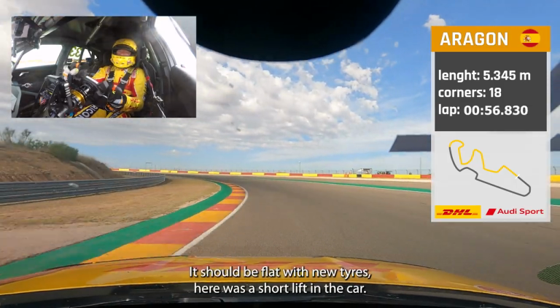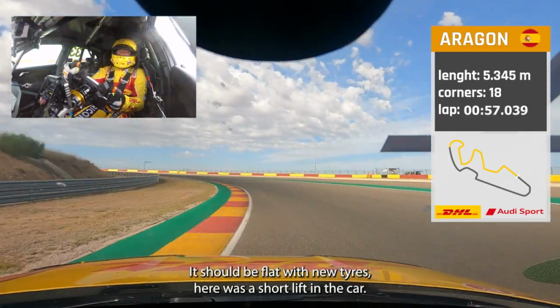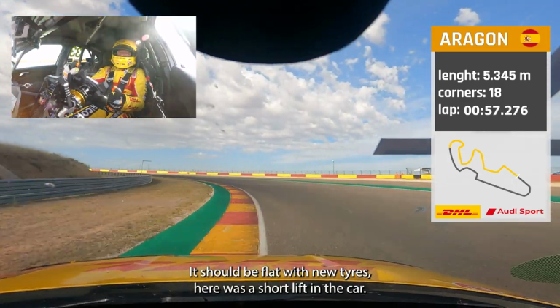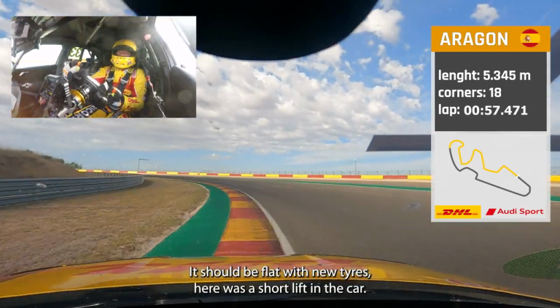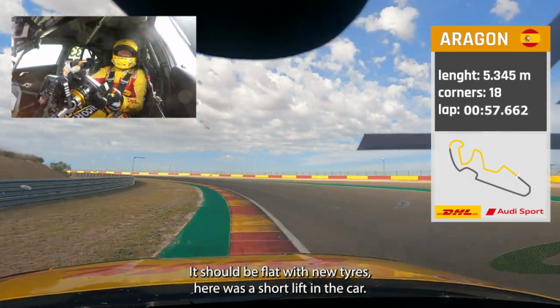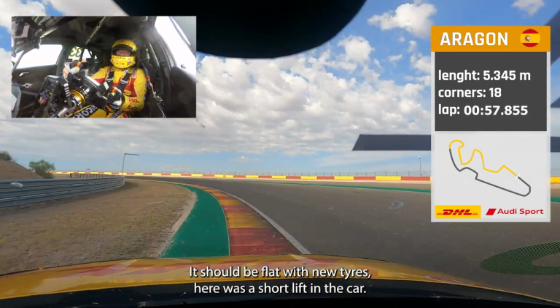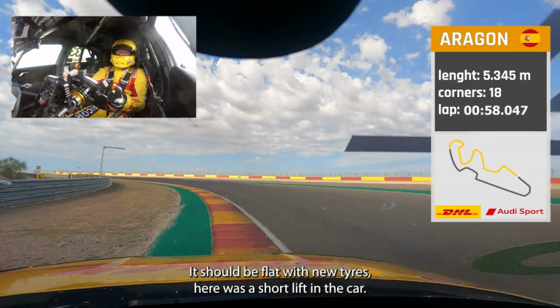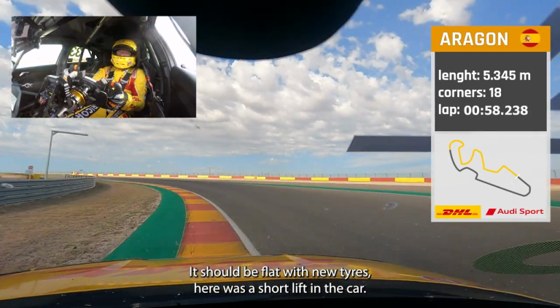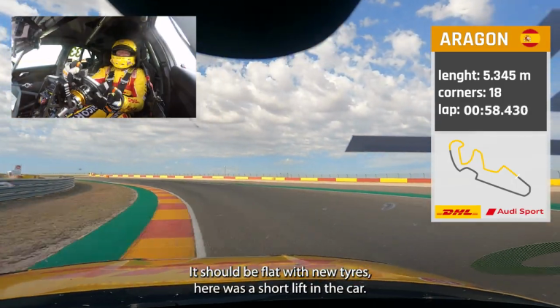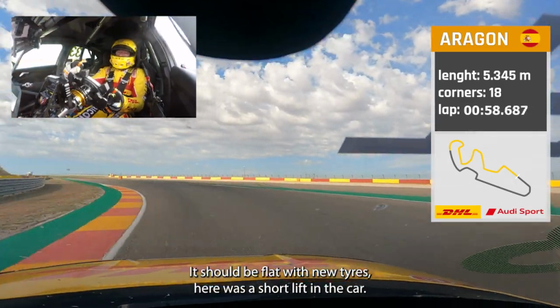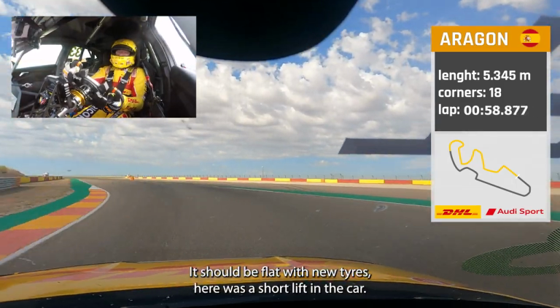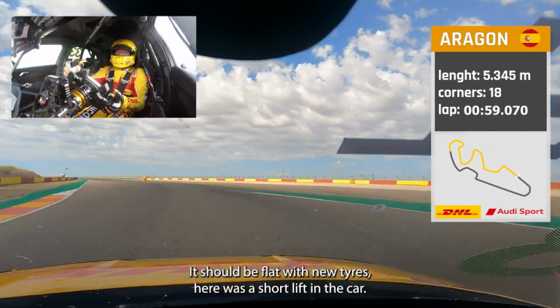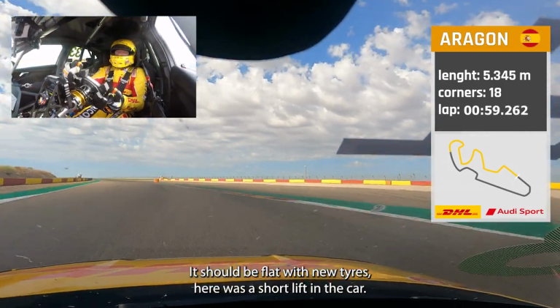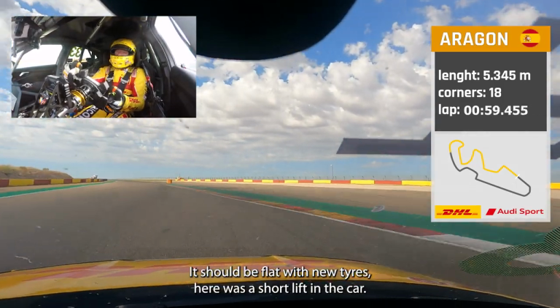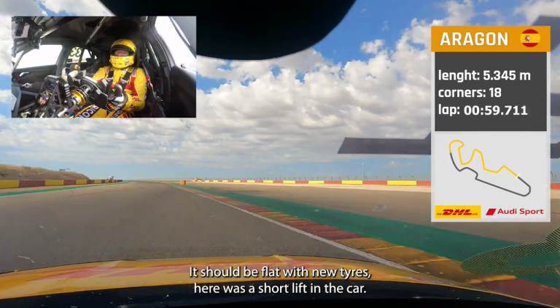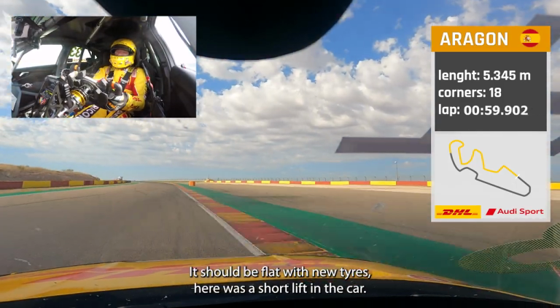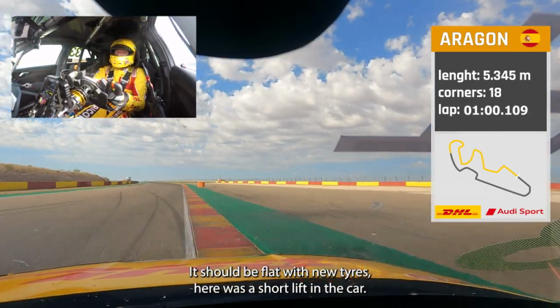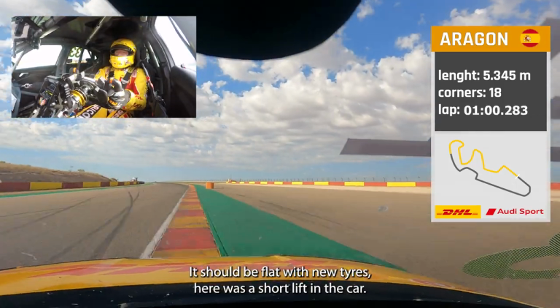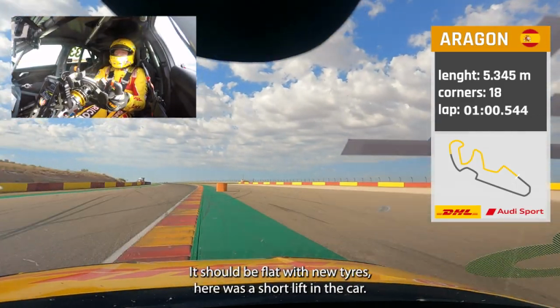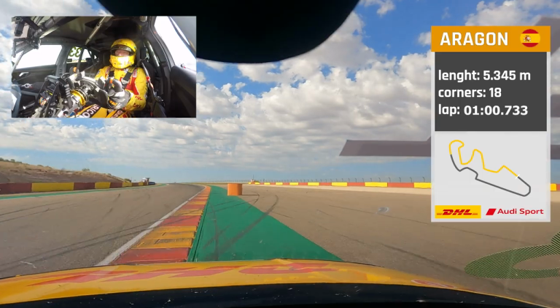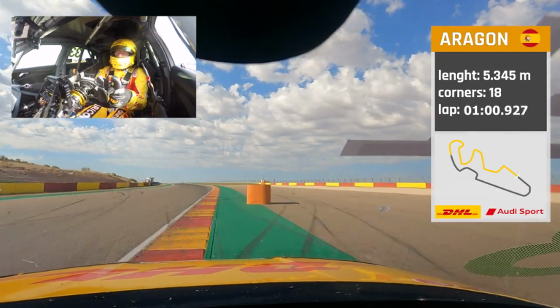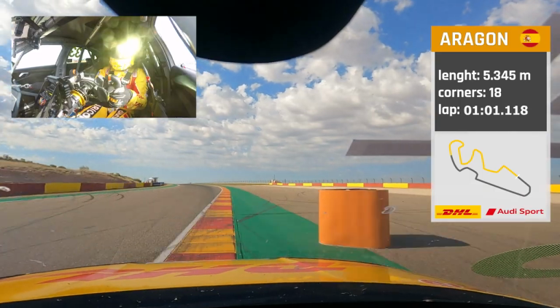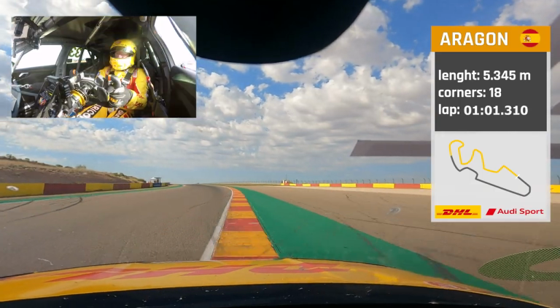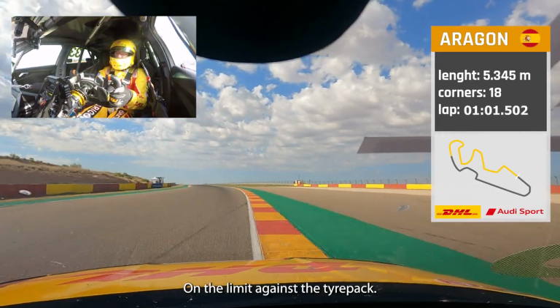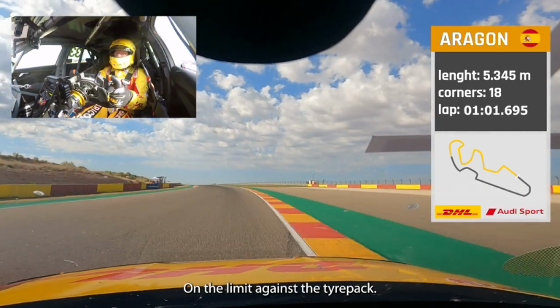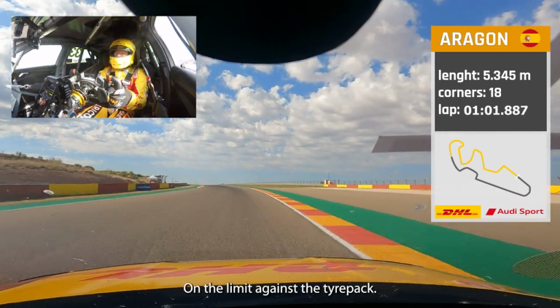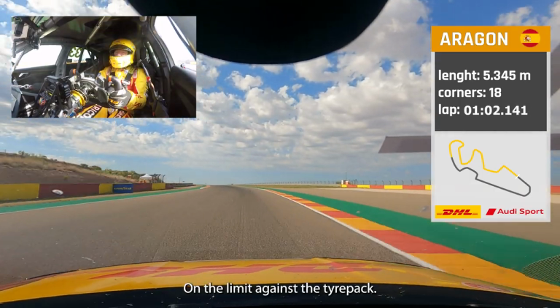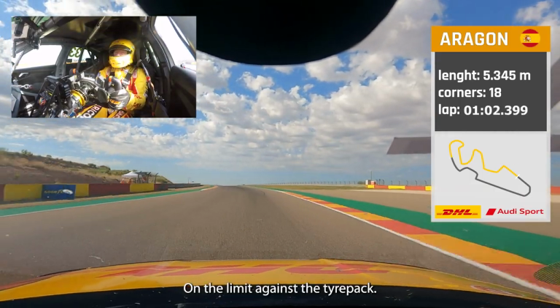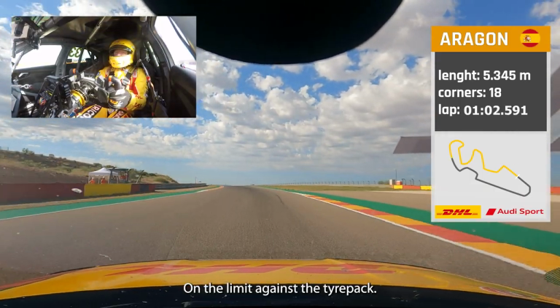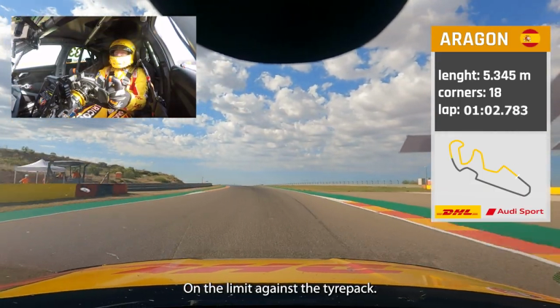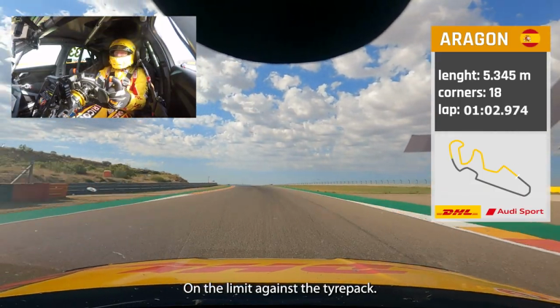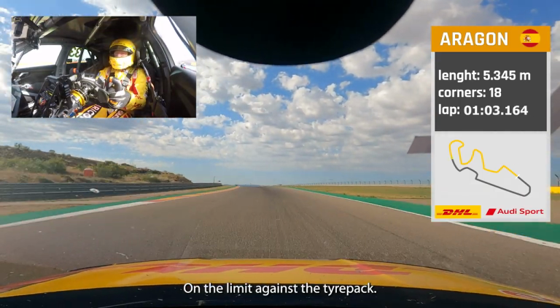It should be flat with new tires here — there was a short lift in the car on the limit against the tire pack.